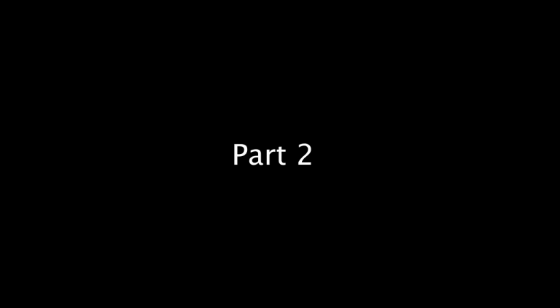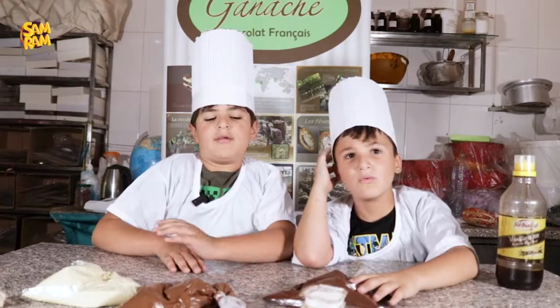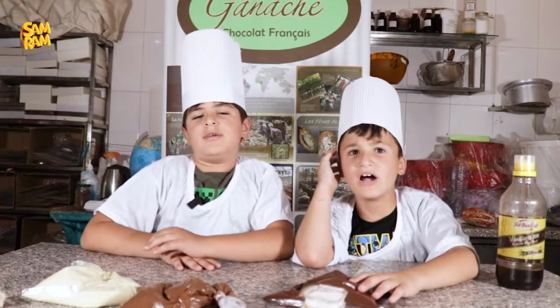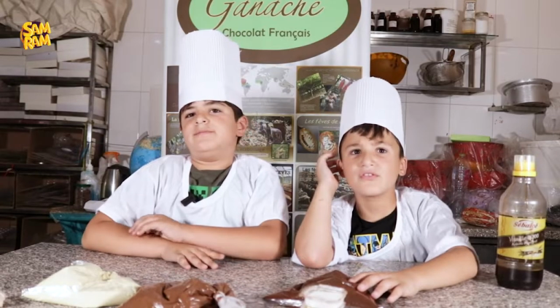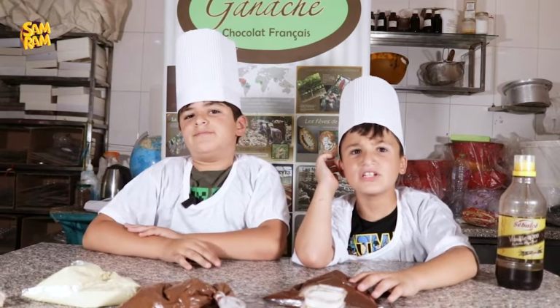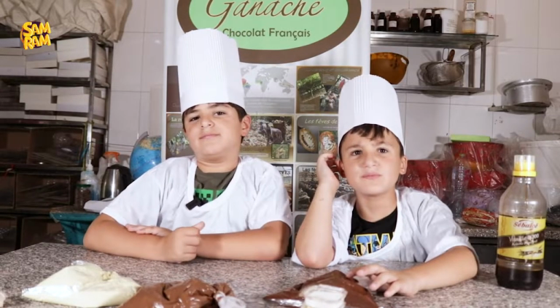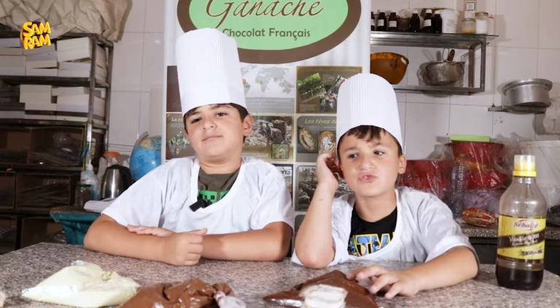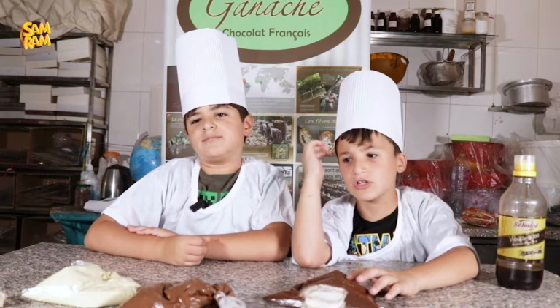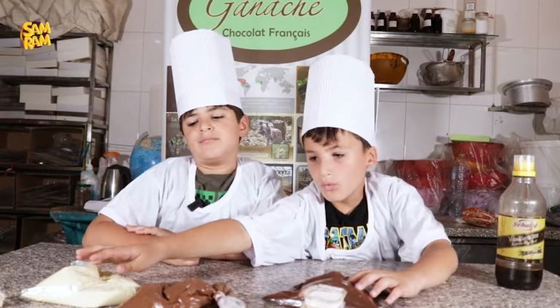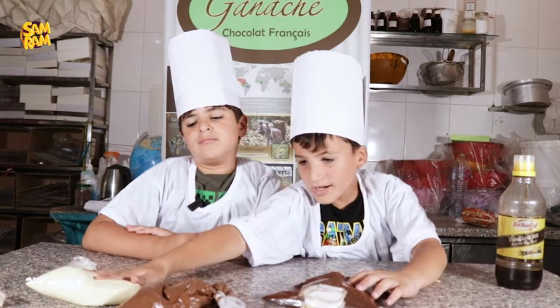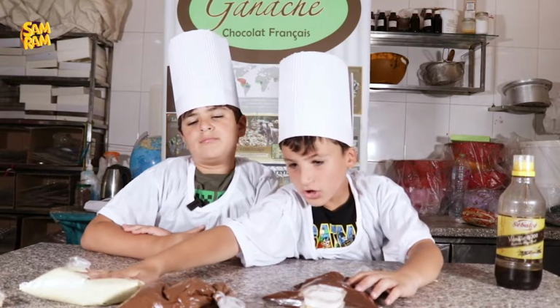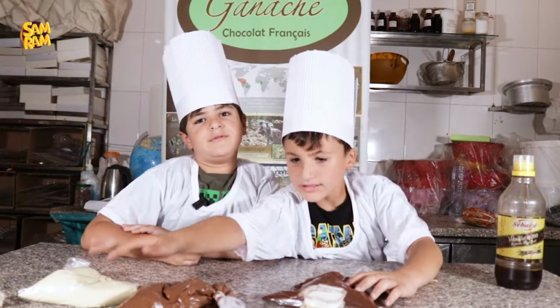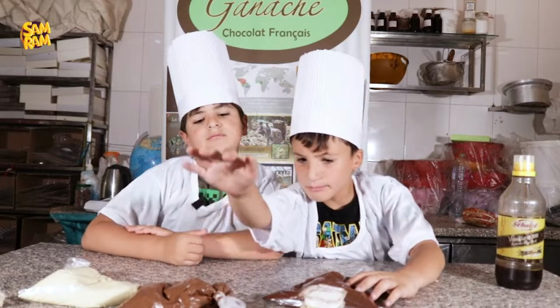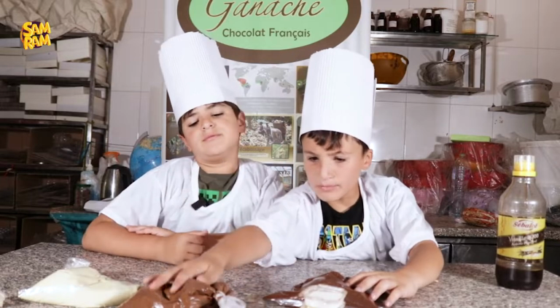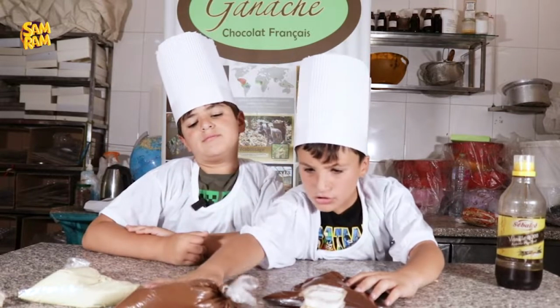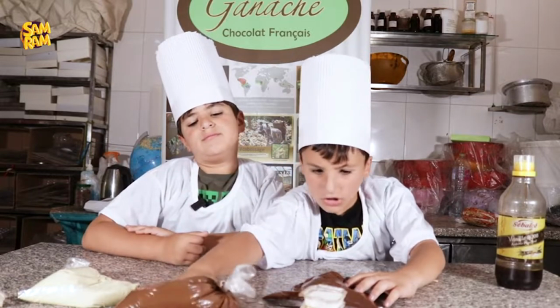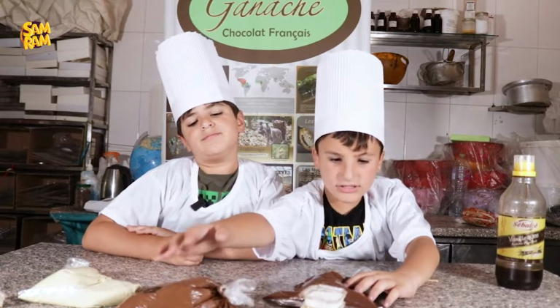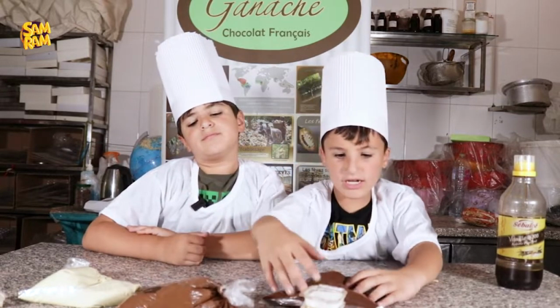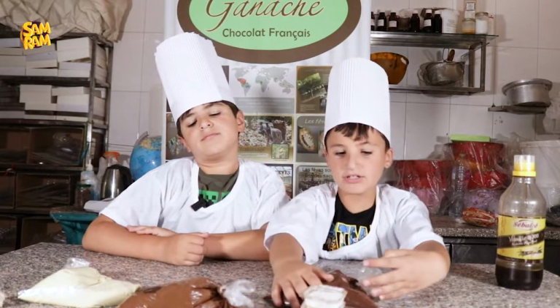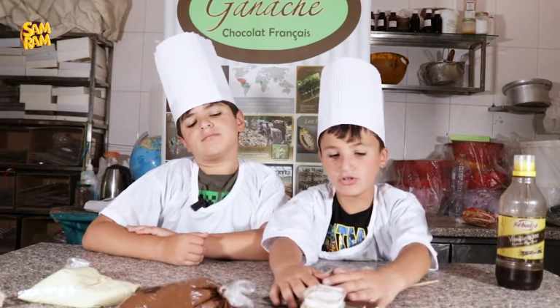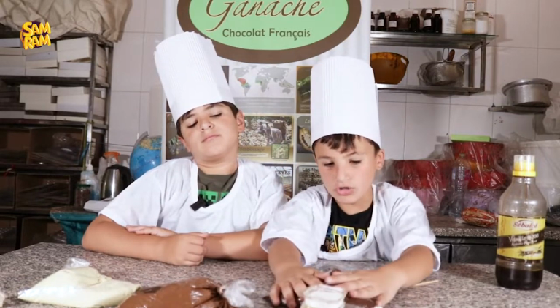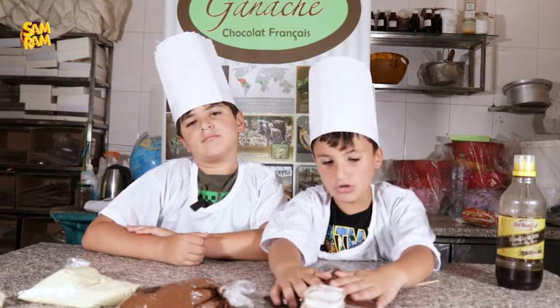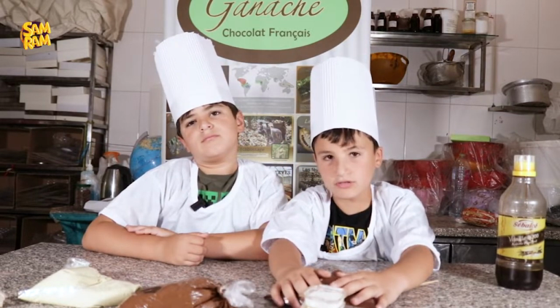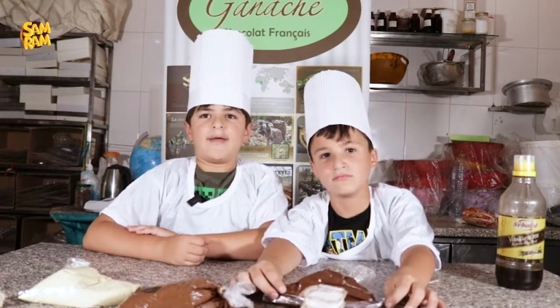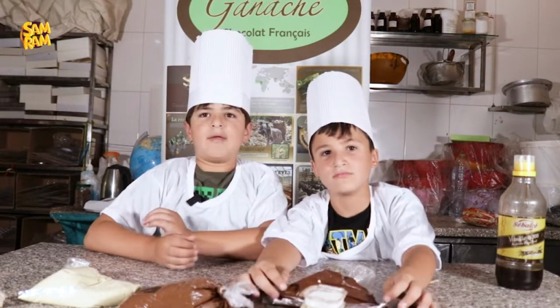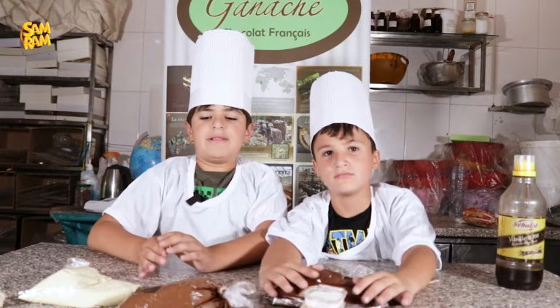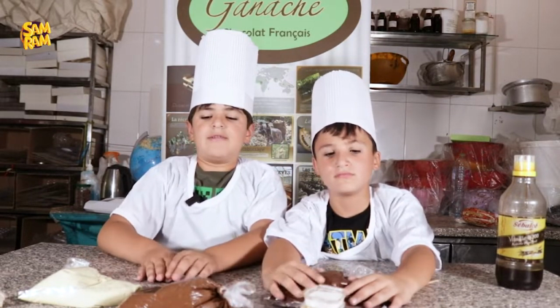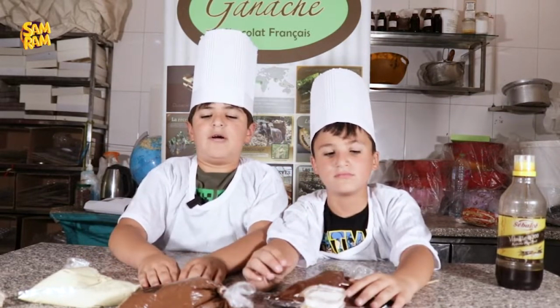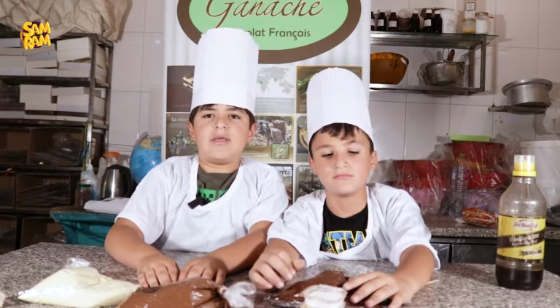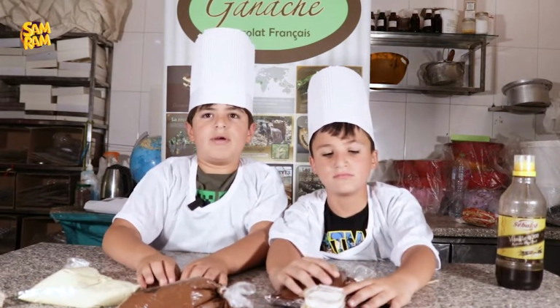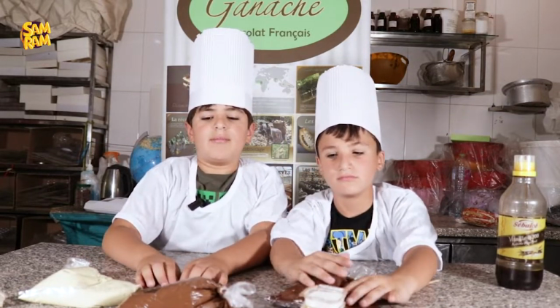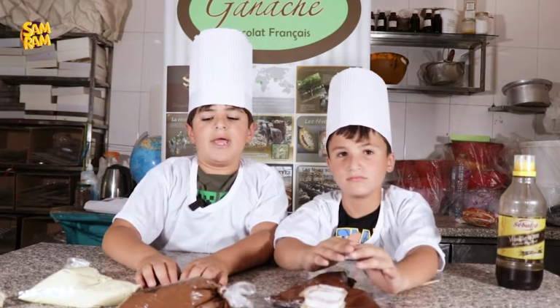We have three types of chocolate: white chocolate, milk chocolate, and dark chocolate. Now we will tell you how each one is made.